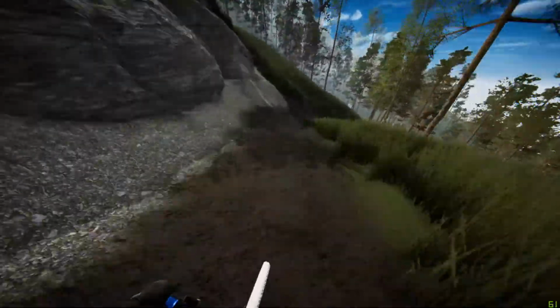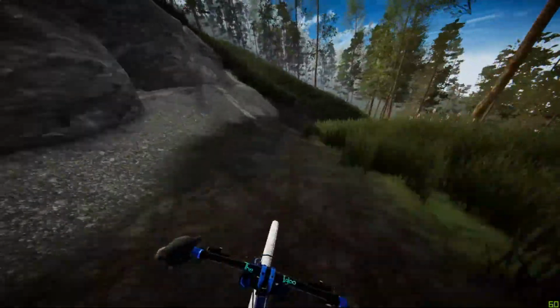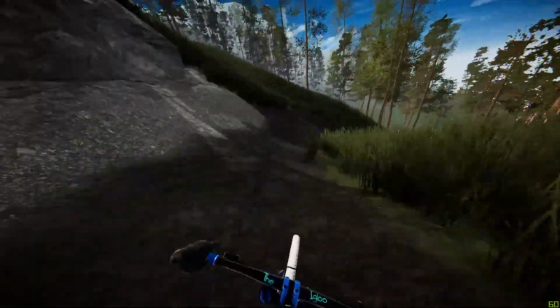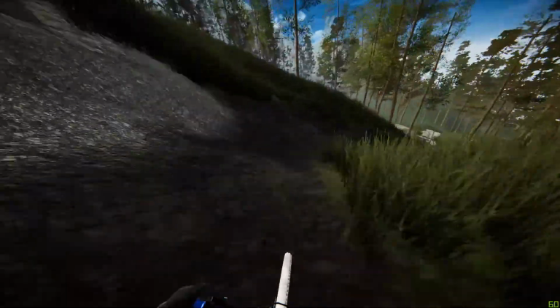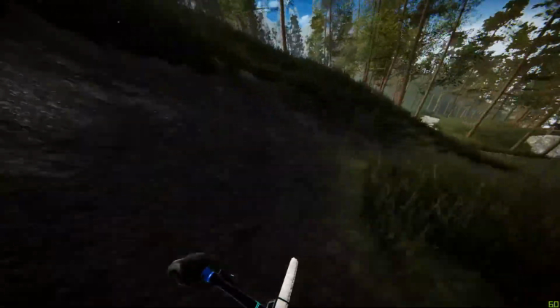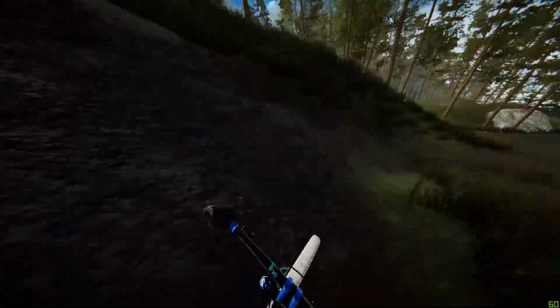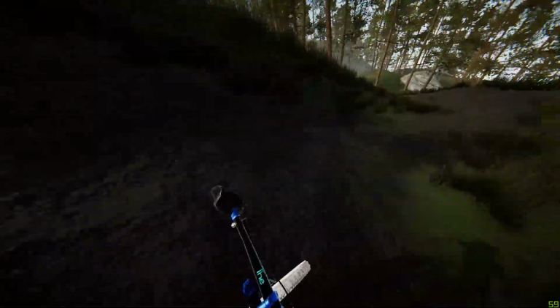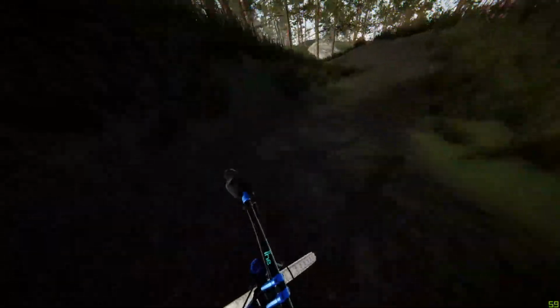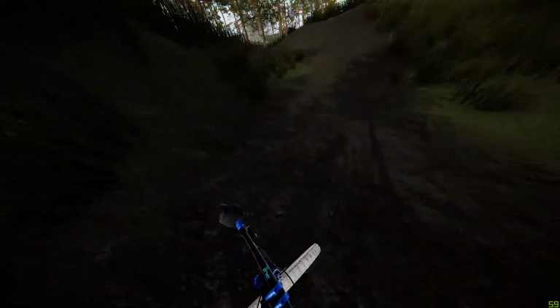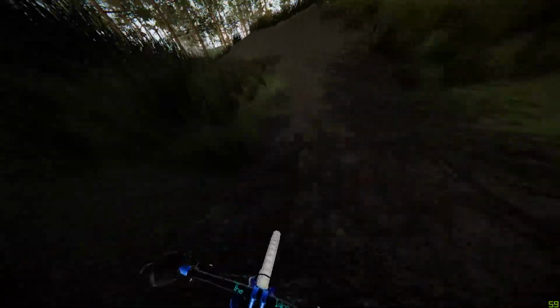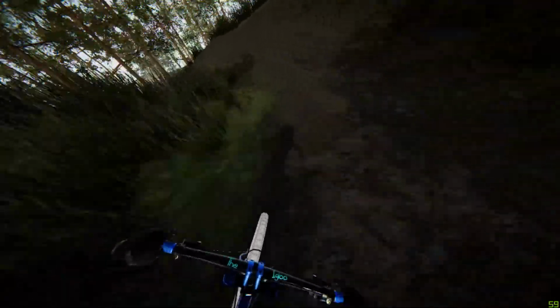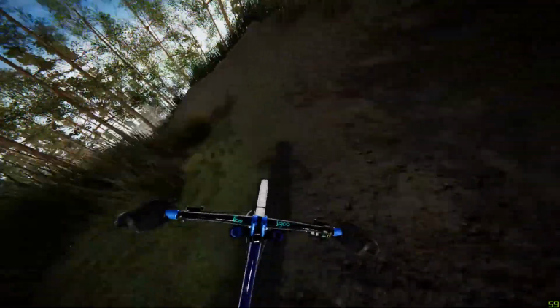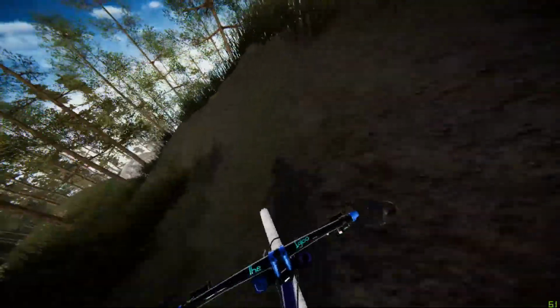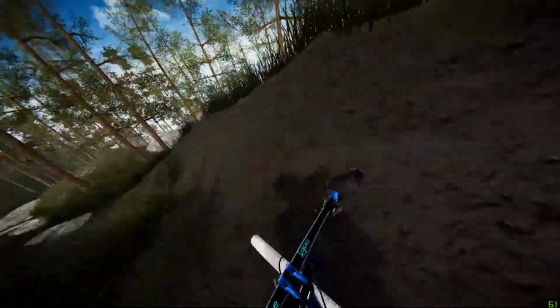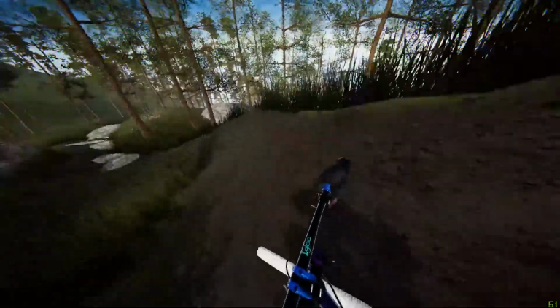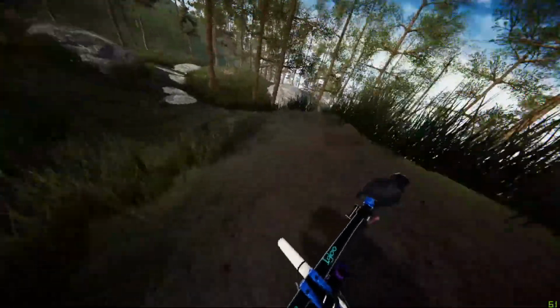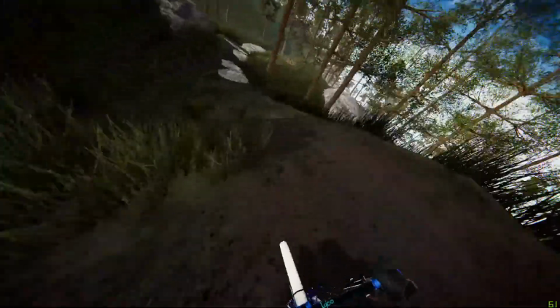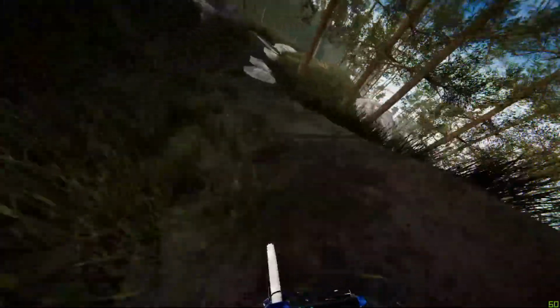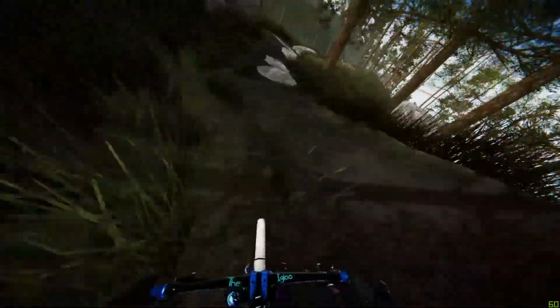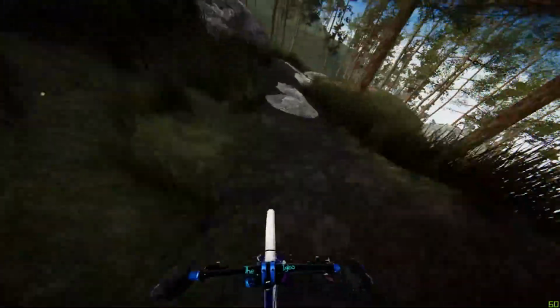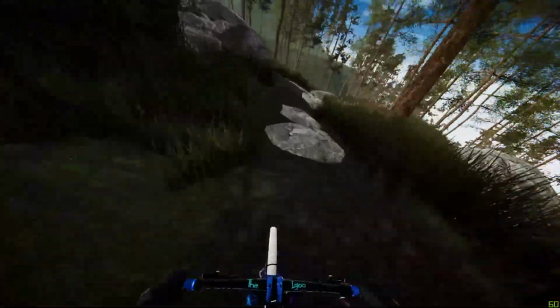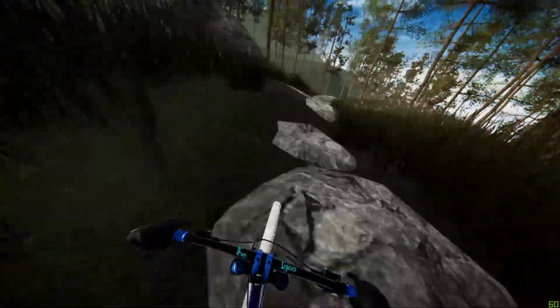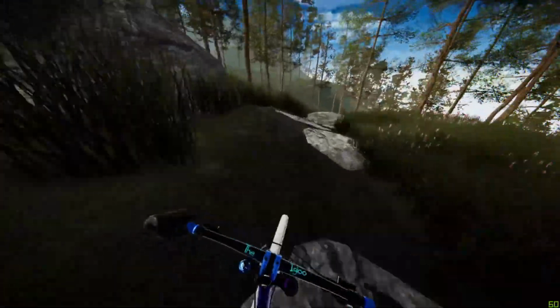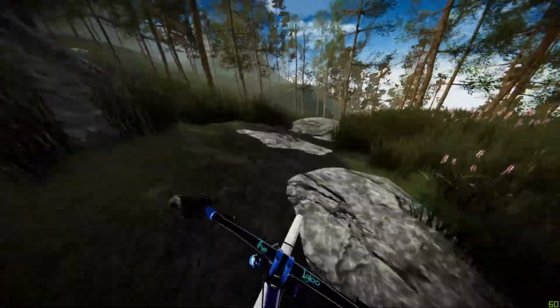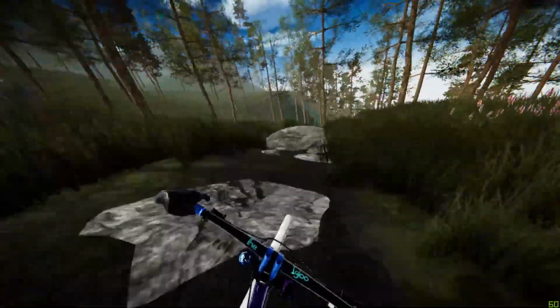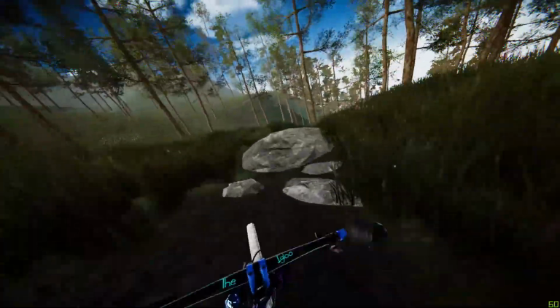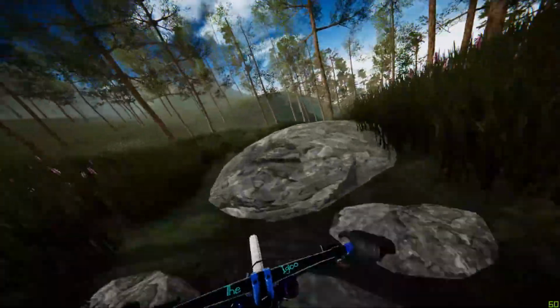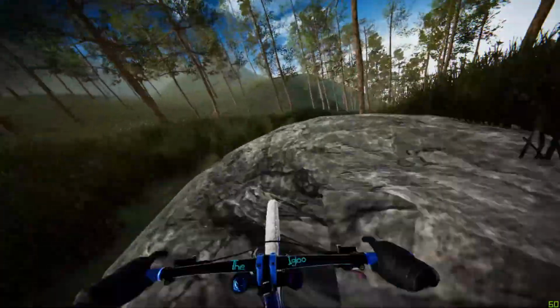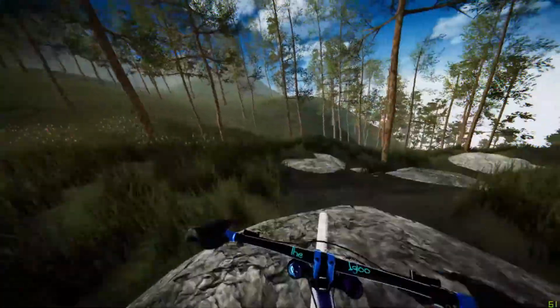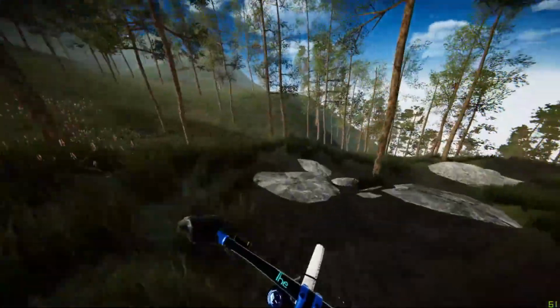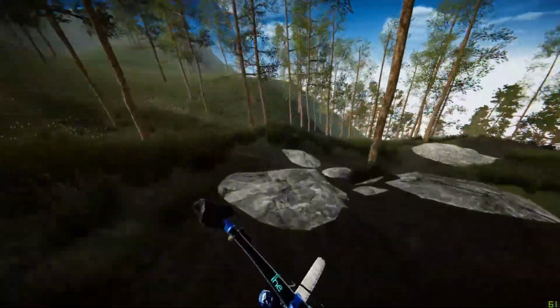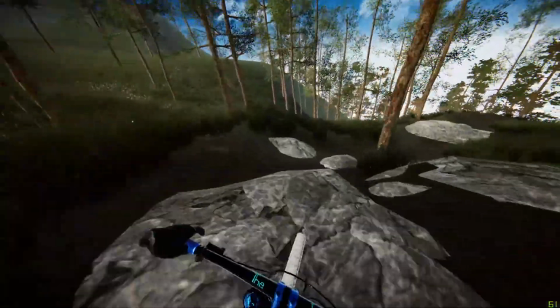Slow into the berms — these are pretty tight berms. This rock garden can get pretty sketchy, so make sure you're keeping a nice line.